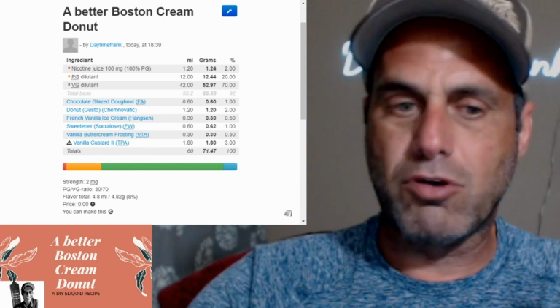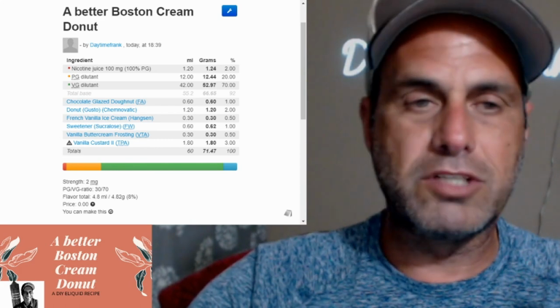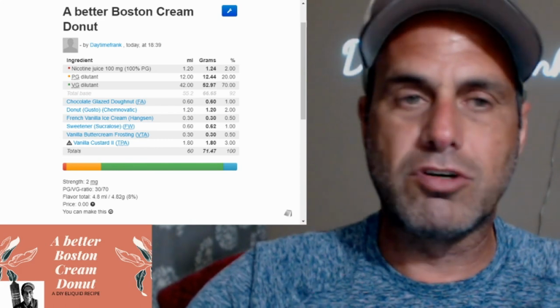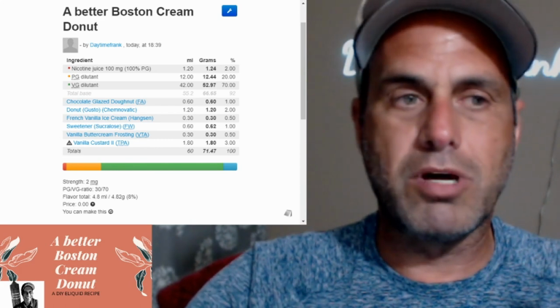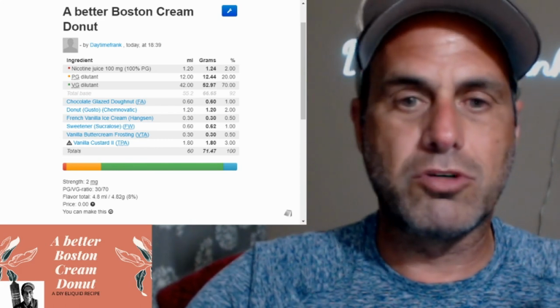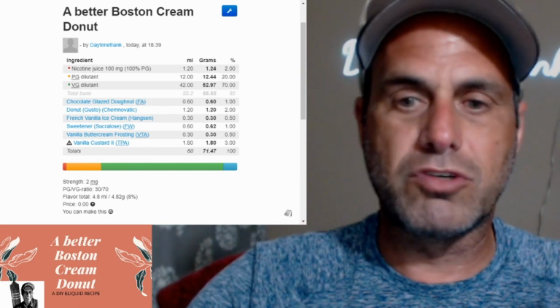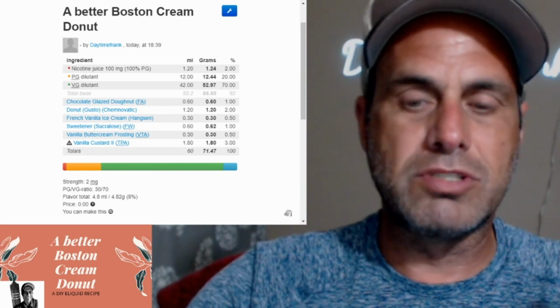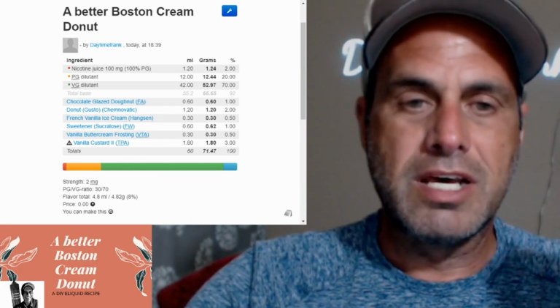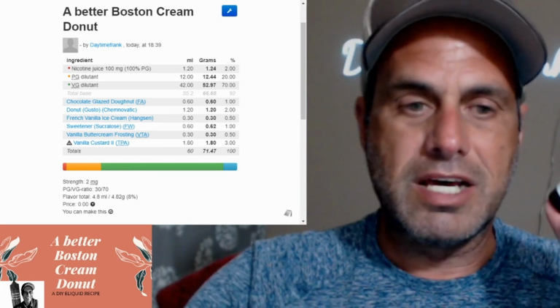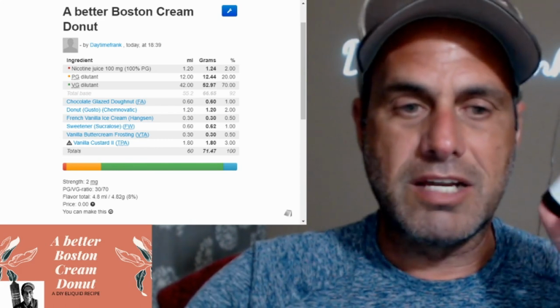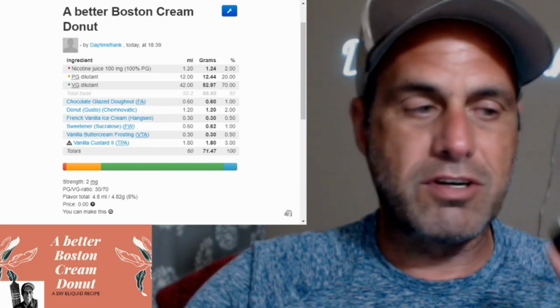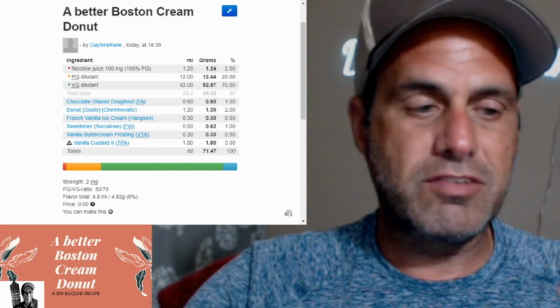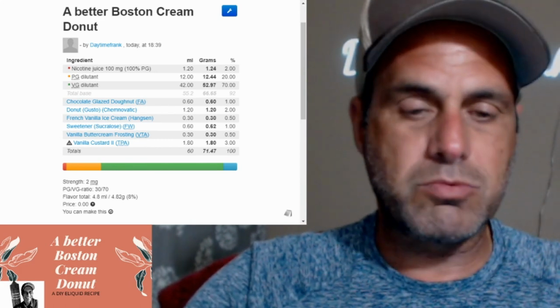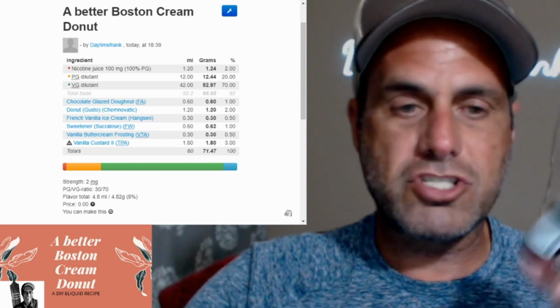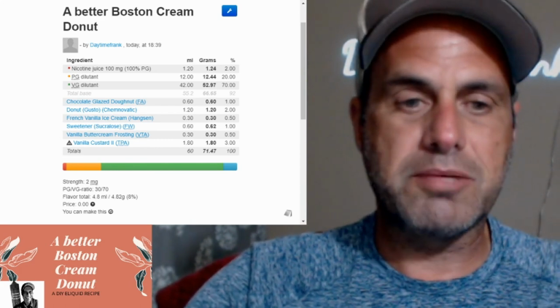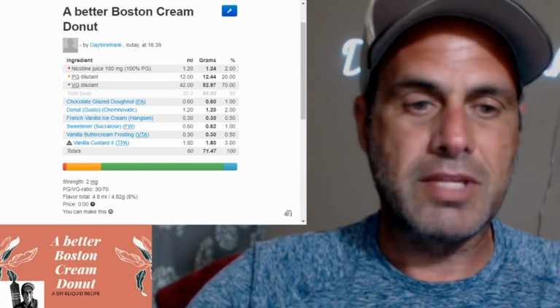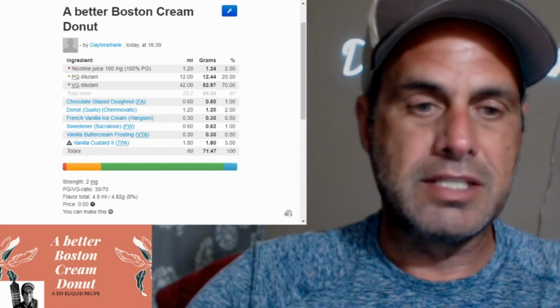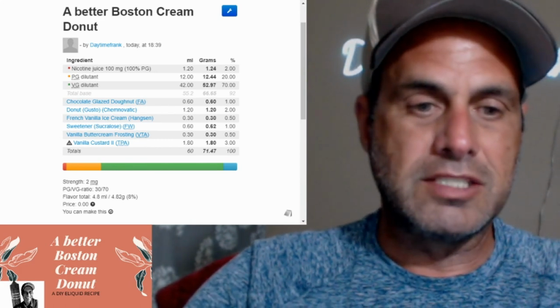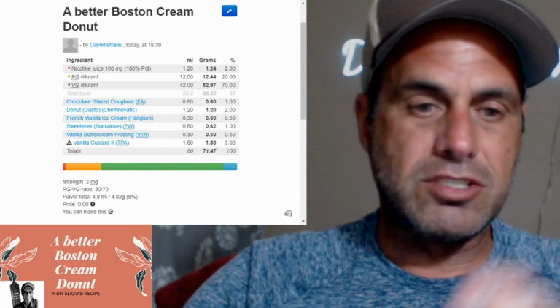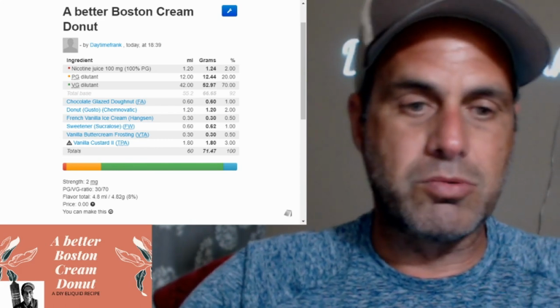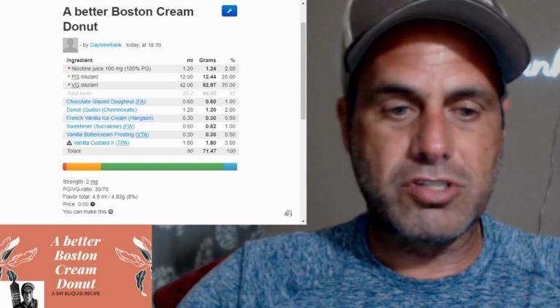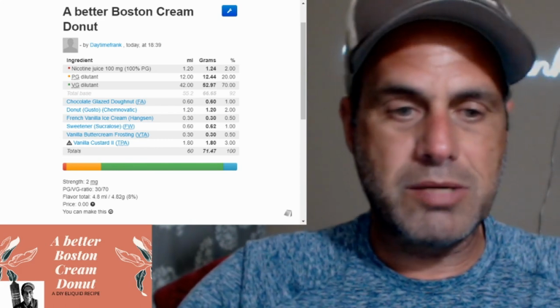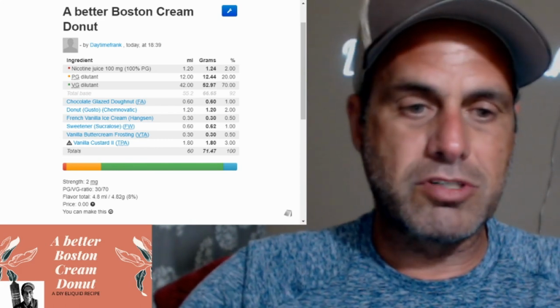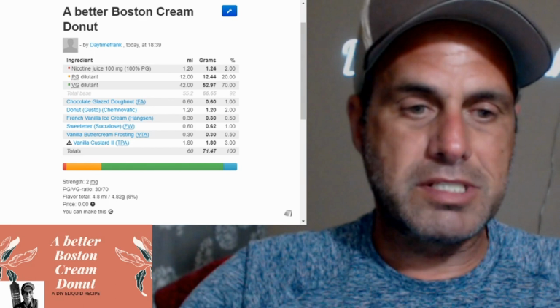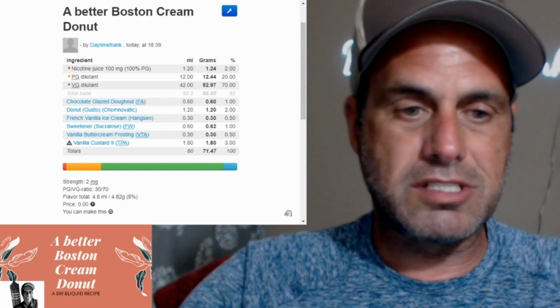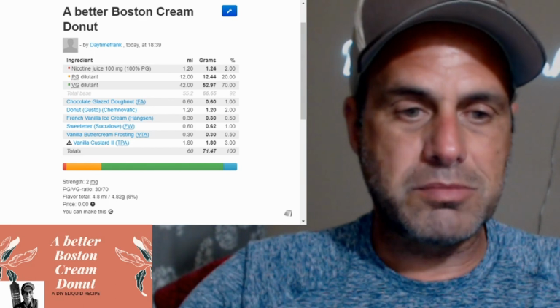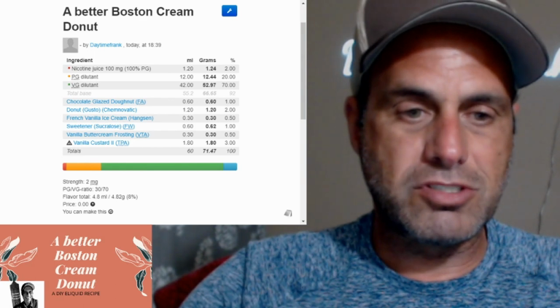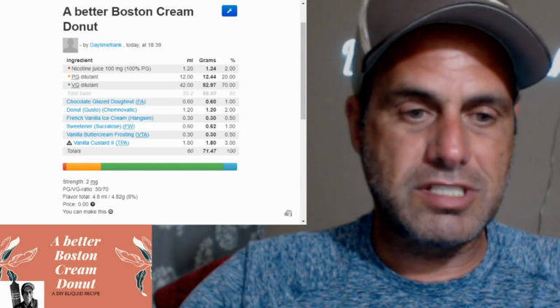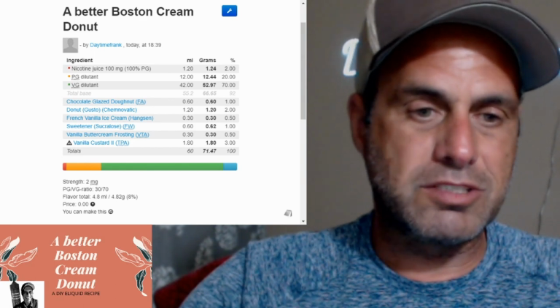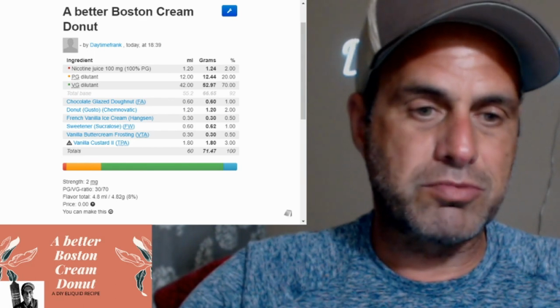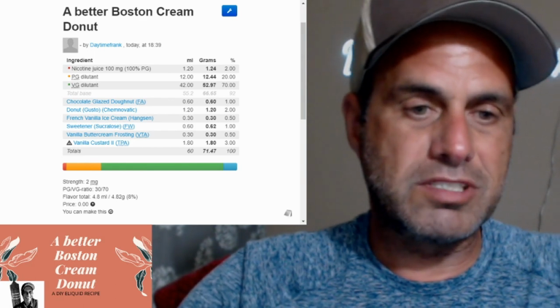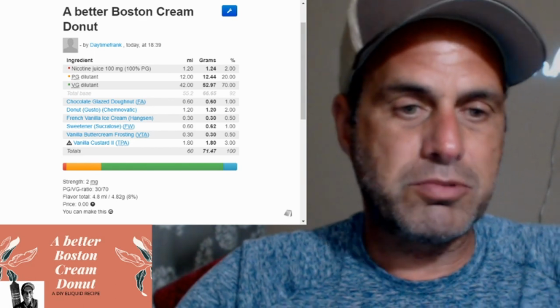So we're going to go ahead and mix this up. As you can see it's pretty simple. Let's check it out and see what we can come up with.